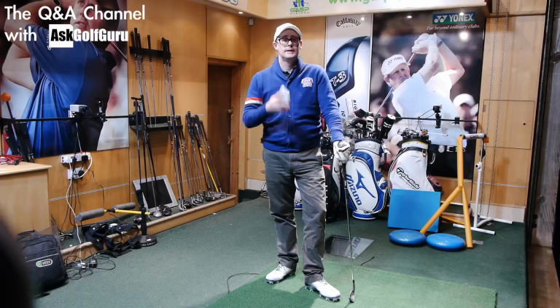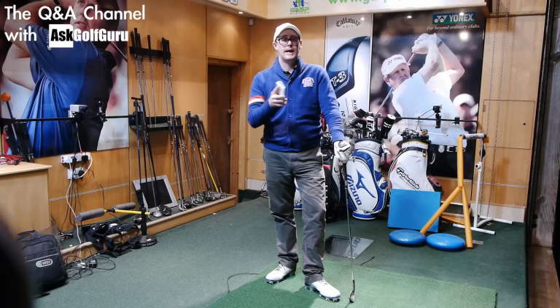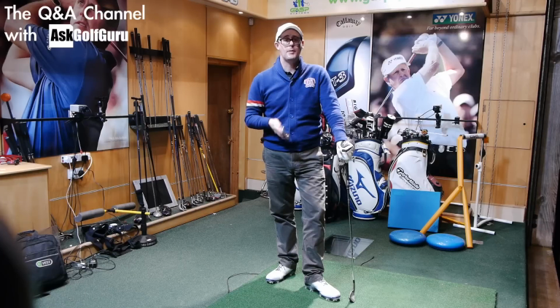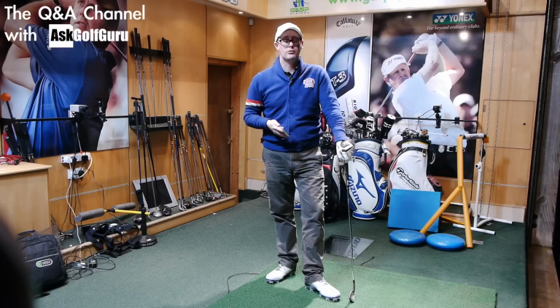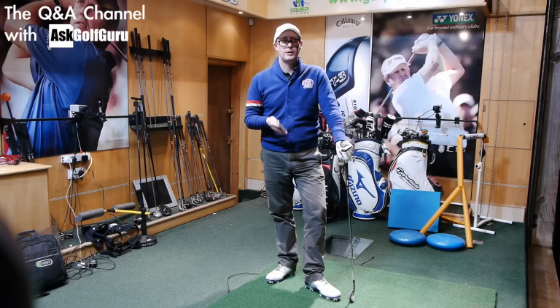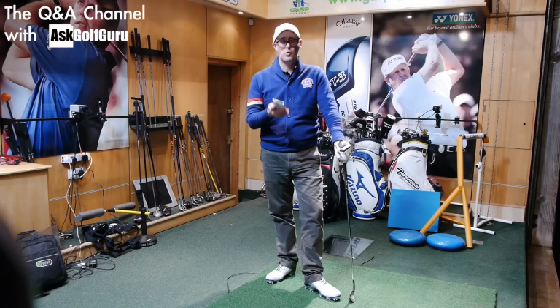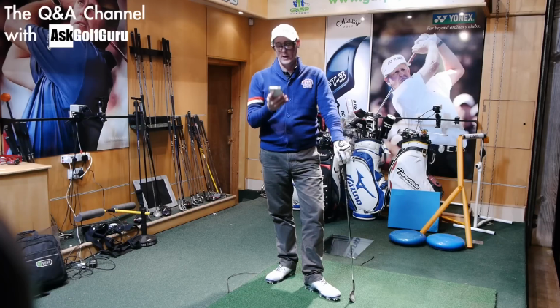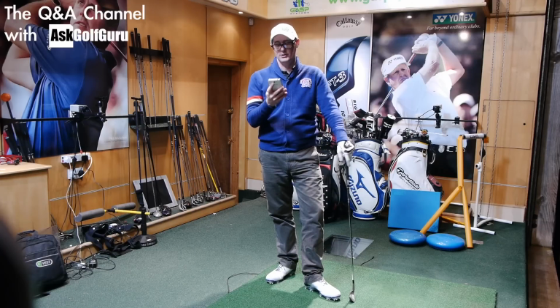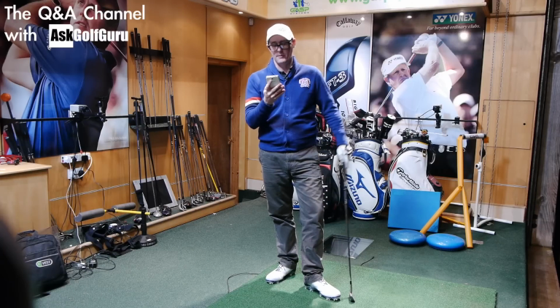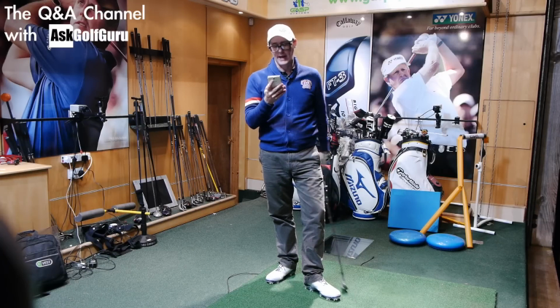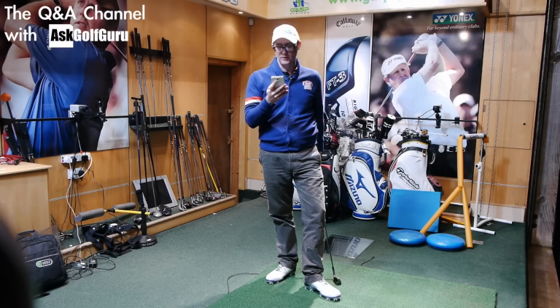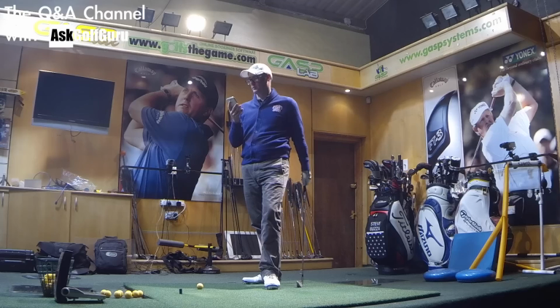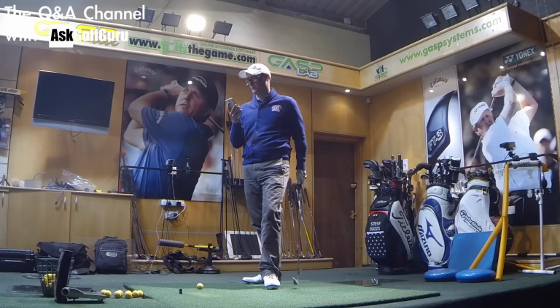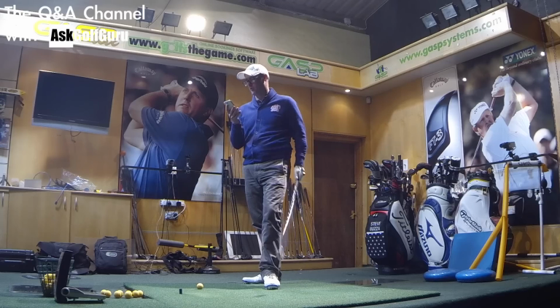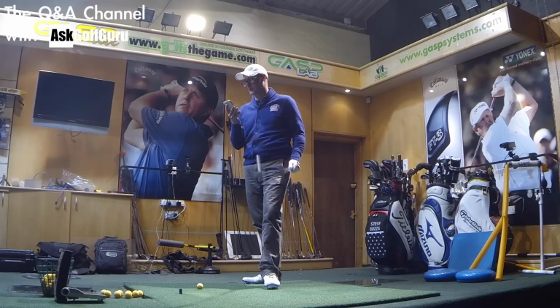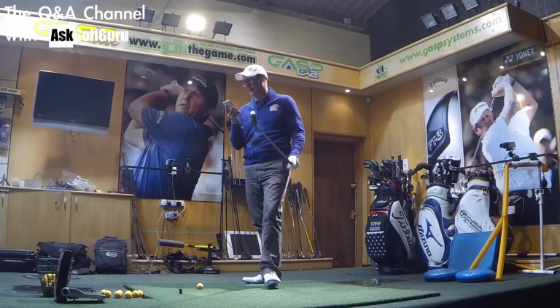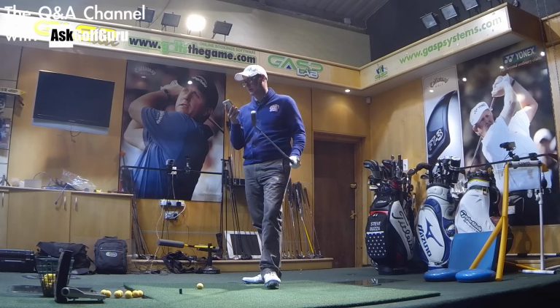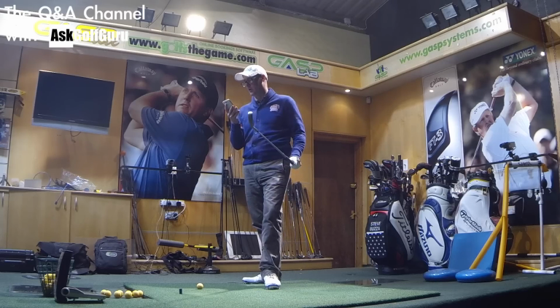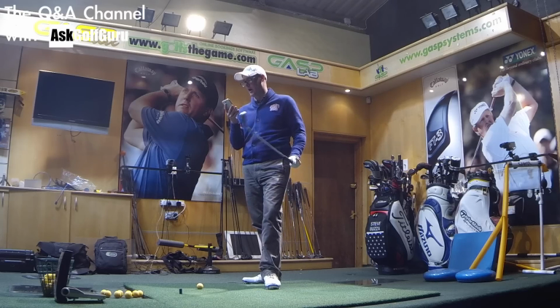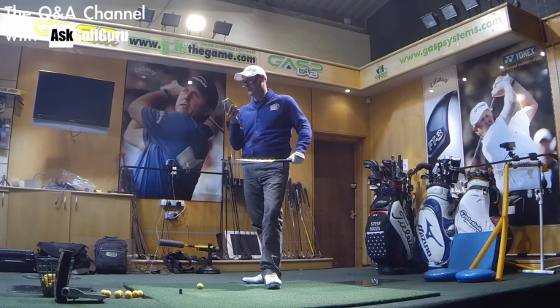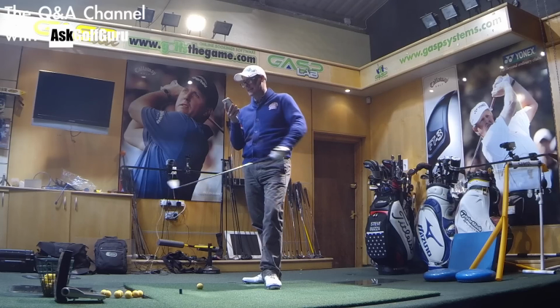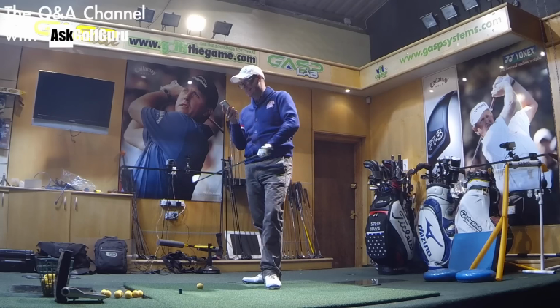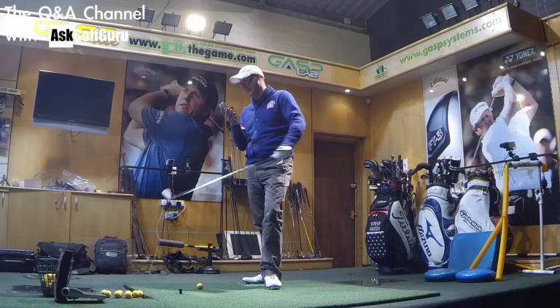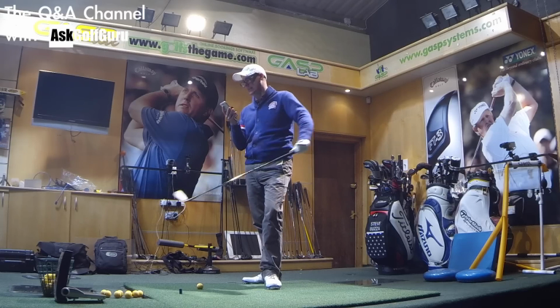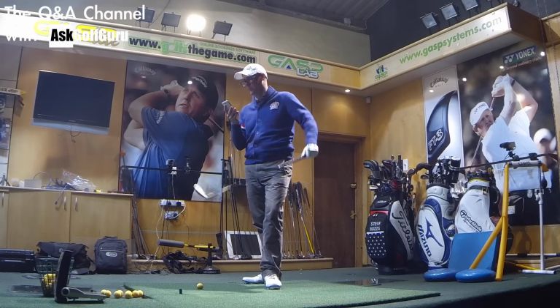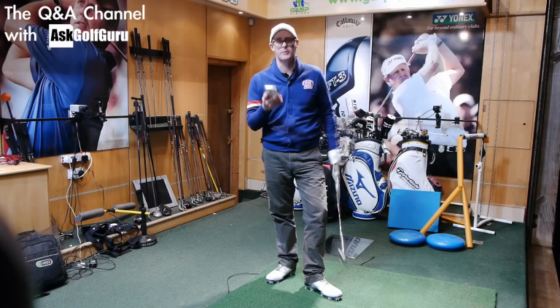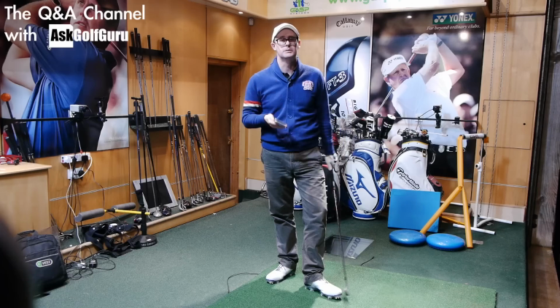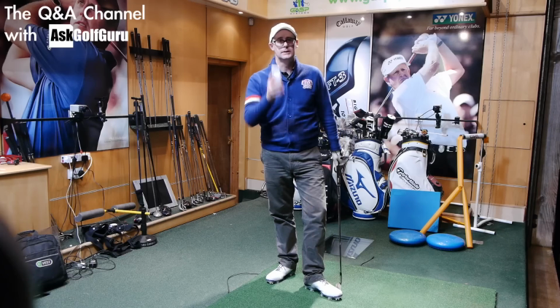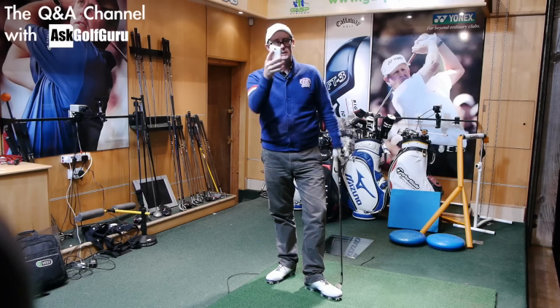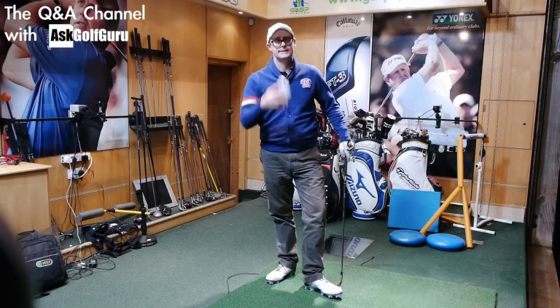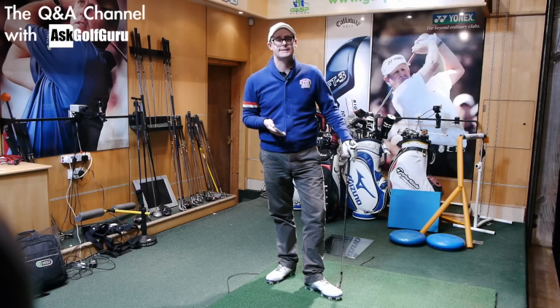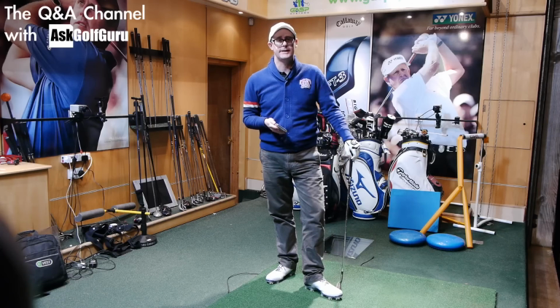Hello, Mark Crossfield here. More questions coming at you. This one from Ross about long irons and connecting with them. Let's get stuck in.